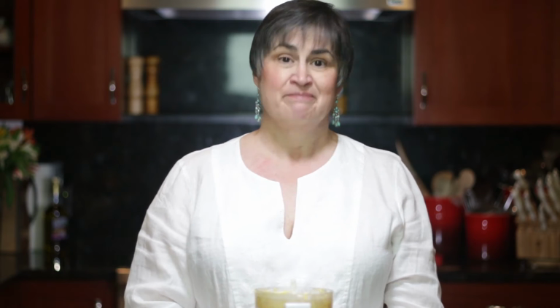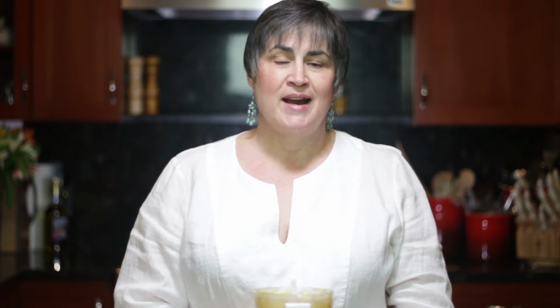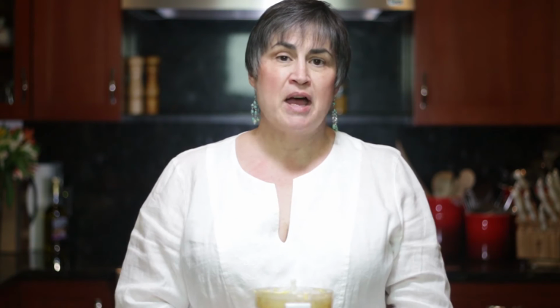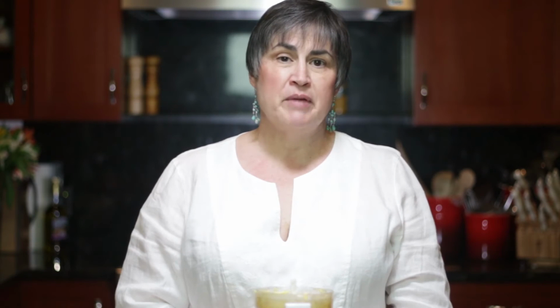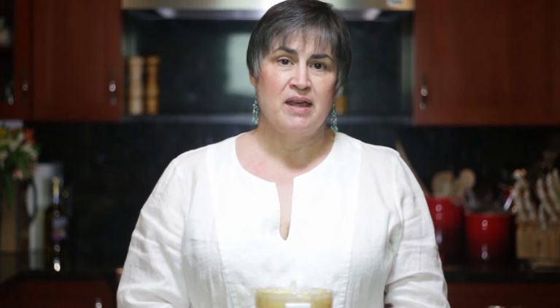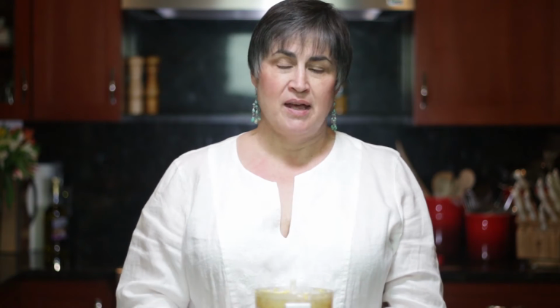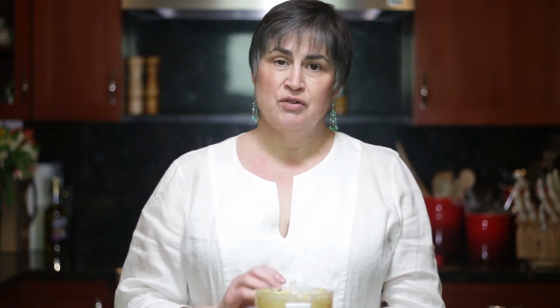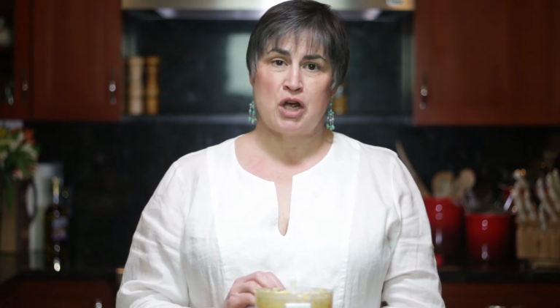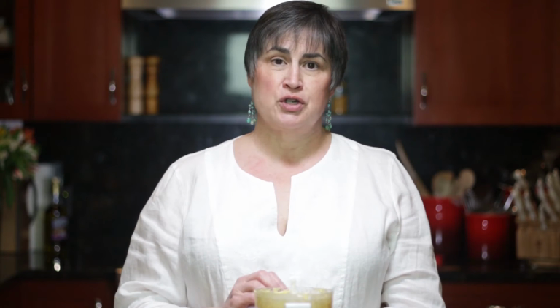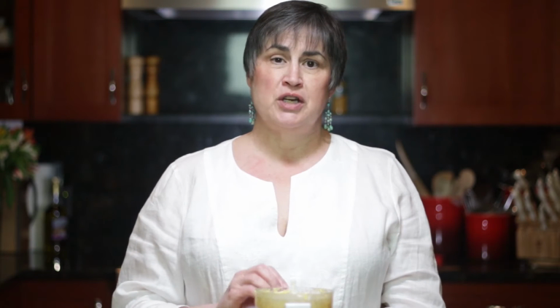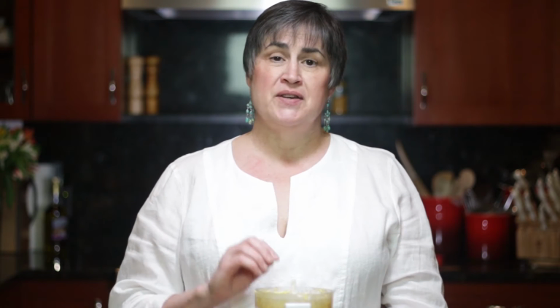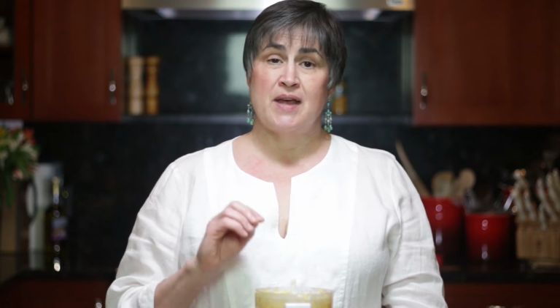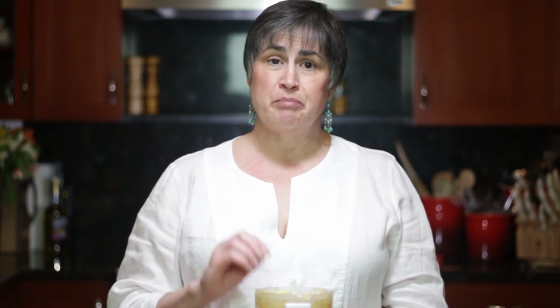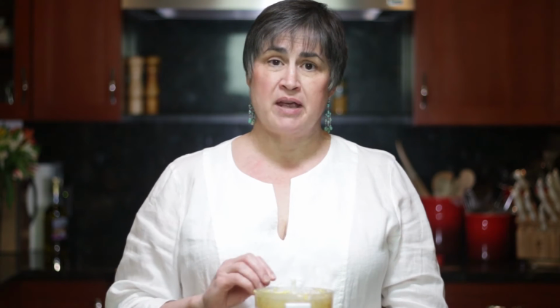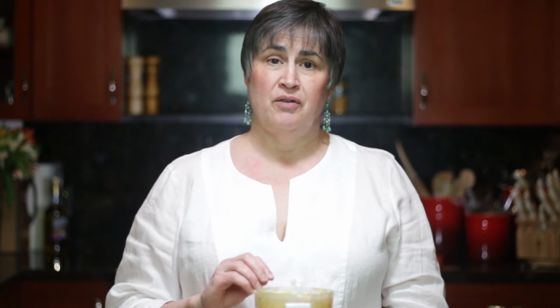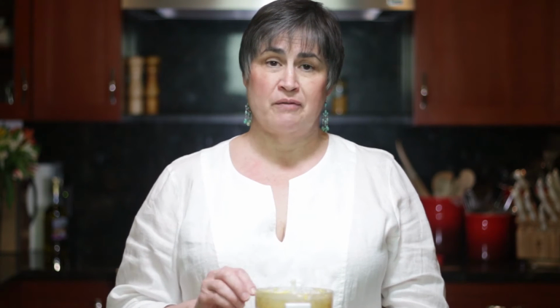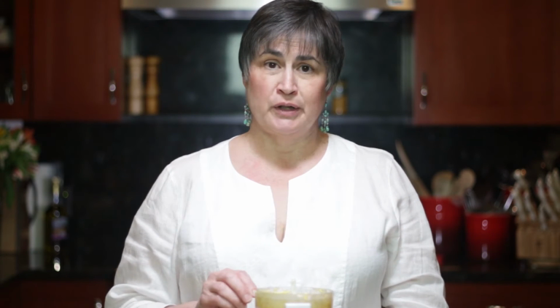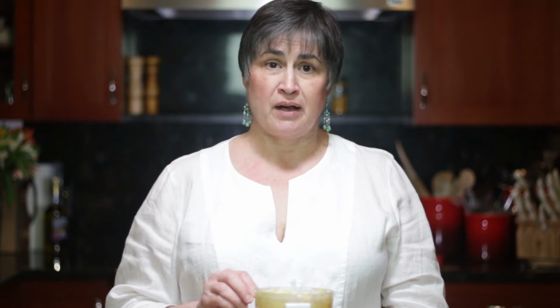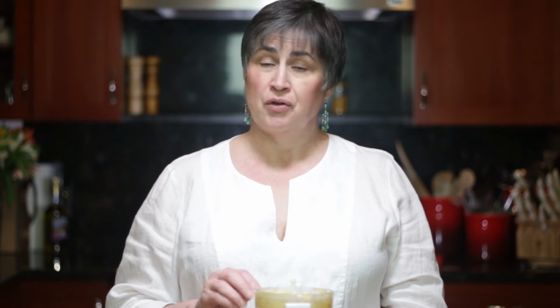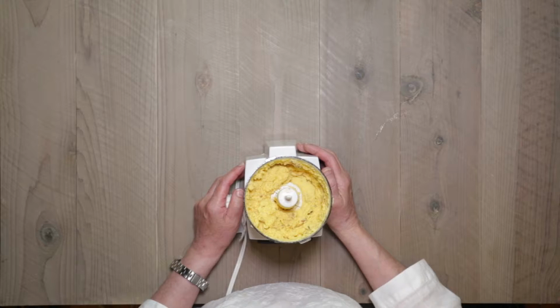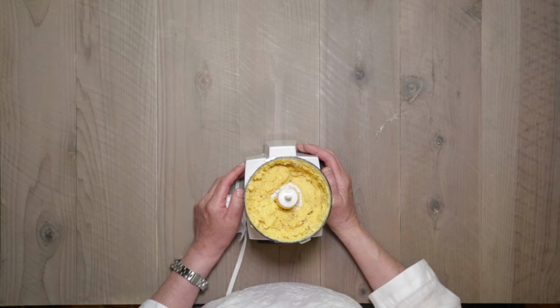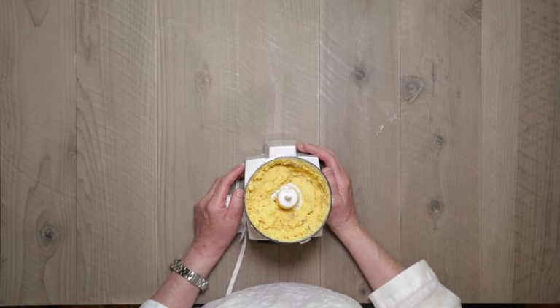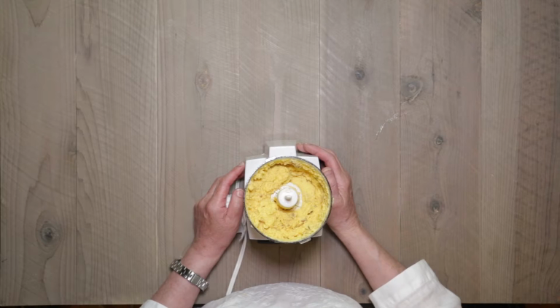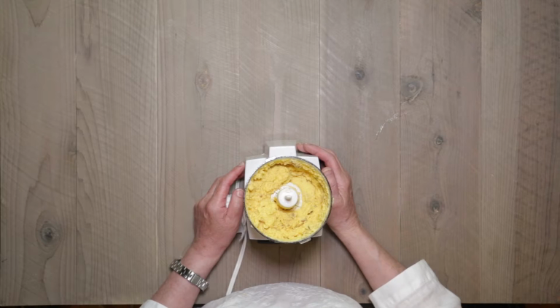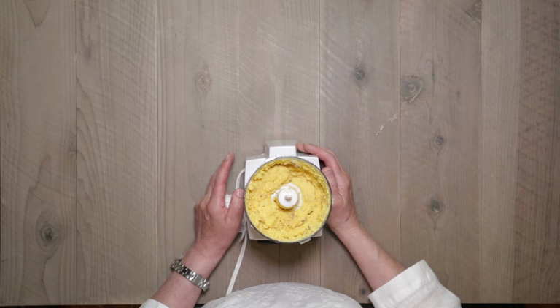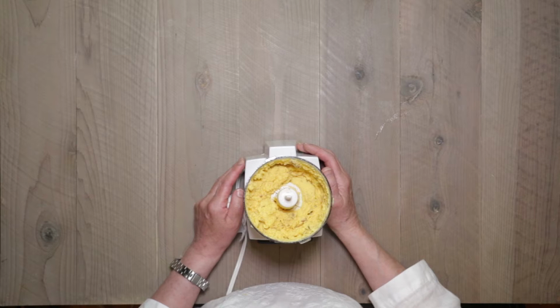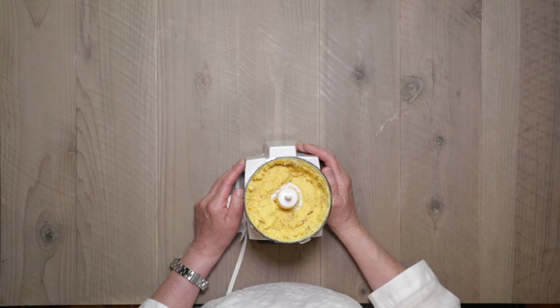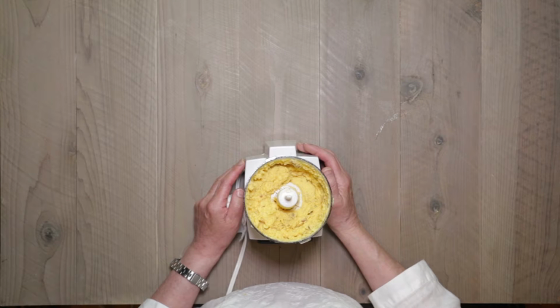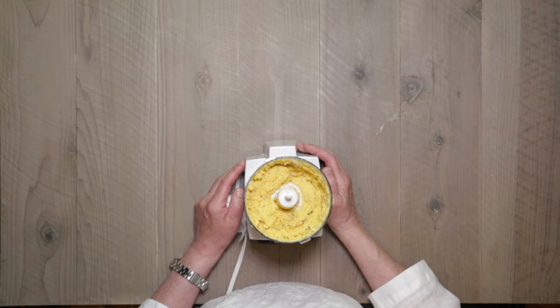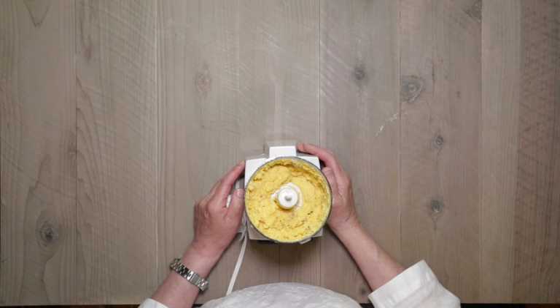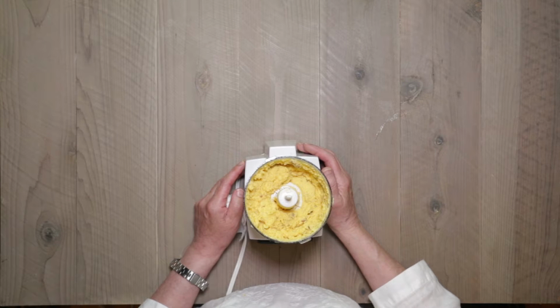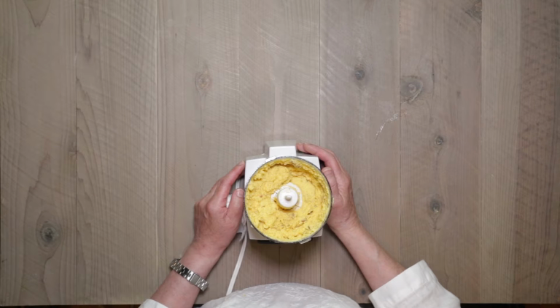Today I'm making cheddar cheese and bacon deviled eggs. If you want to check out this recipe, click here.